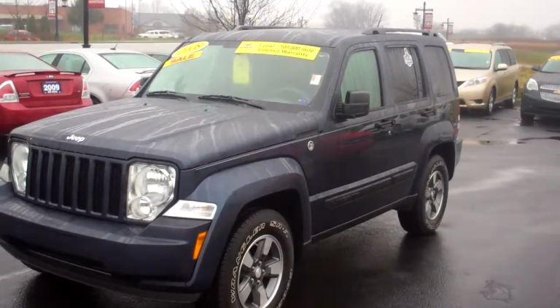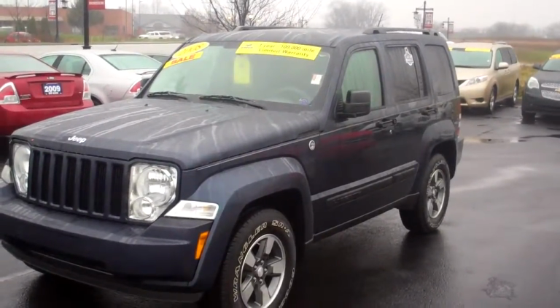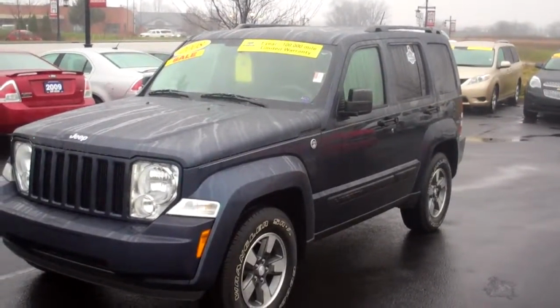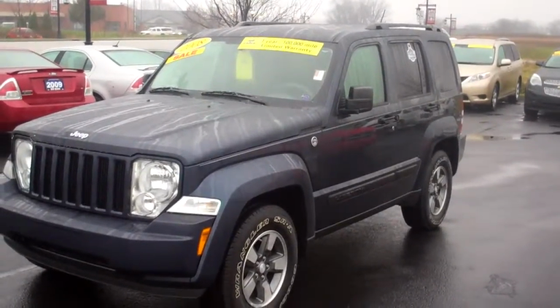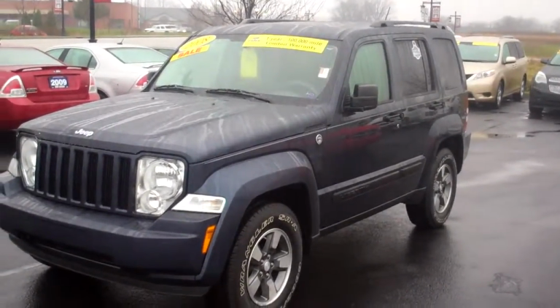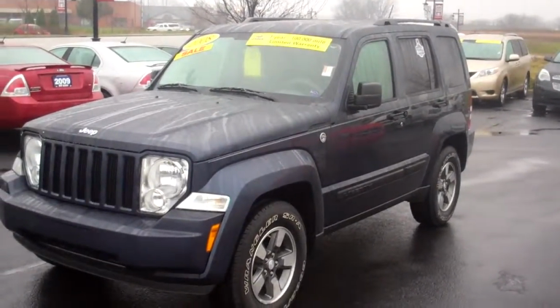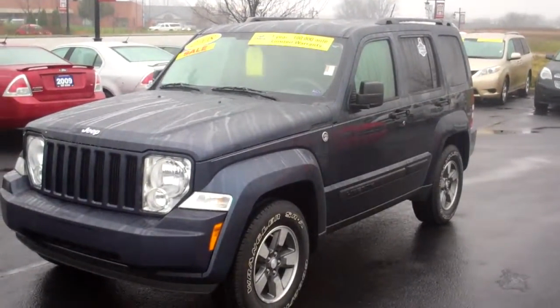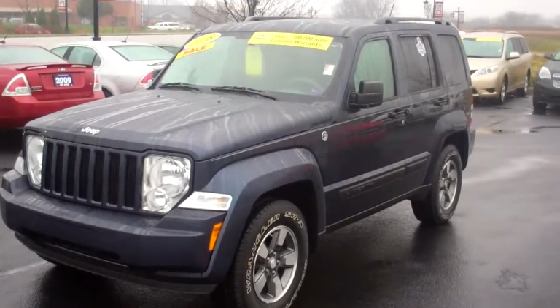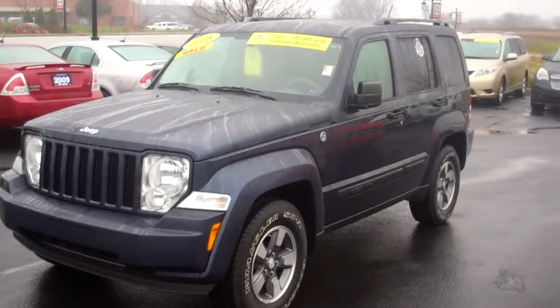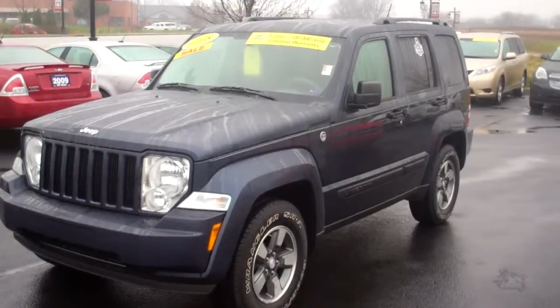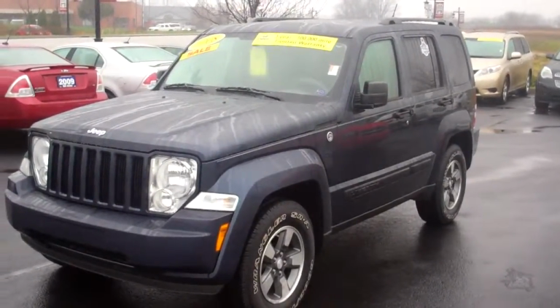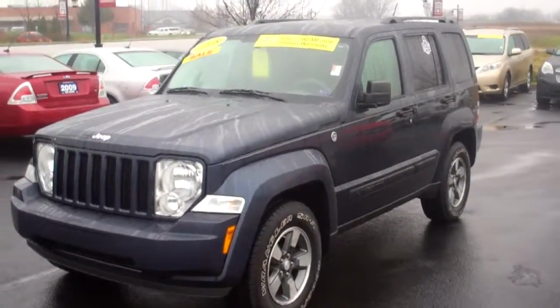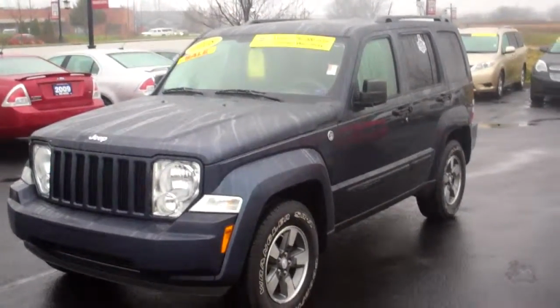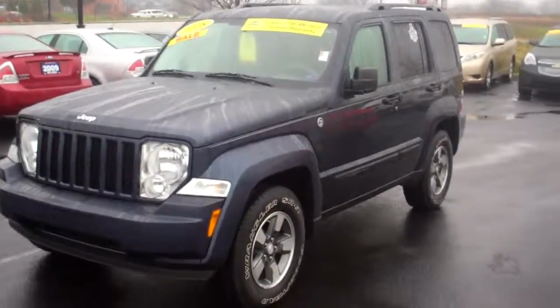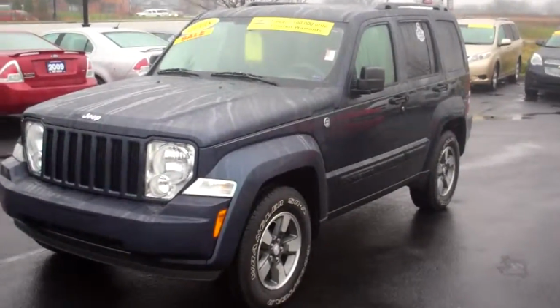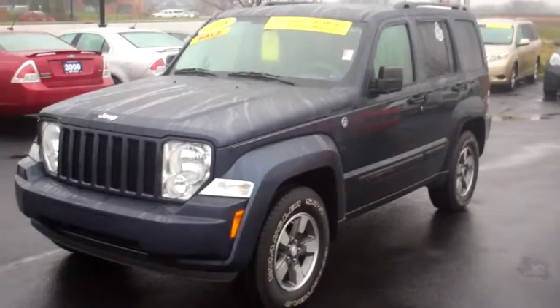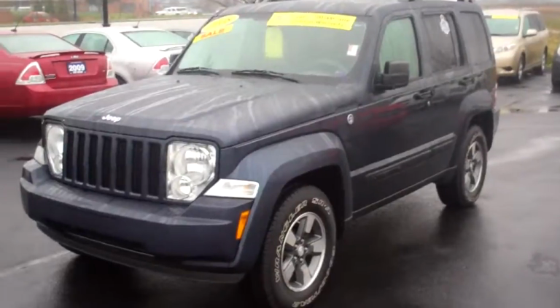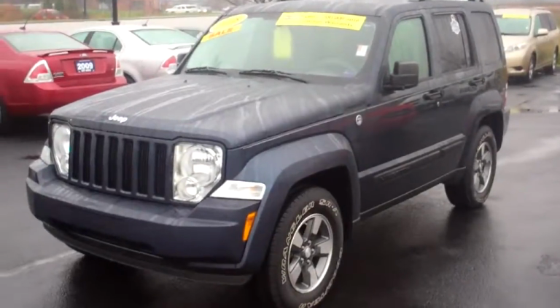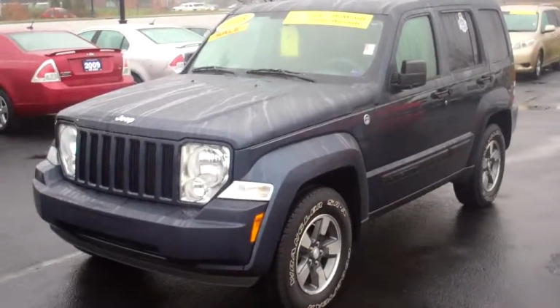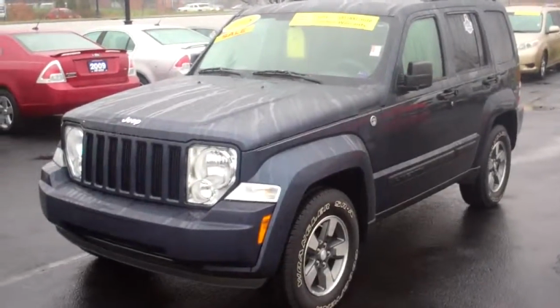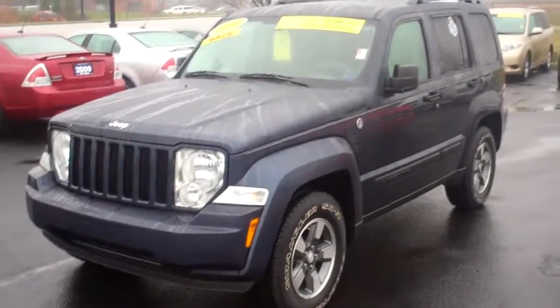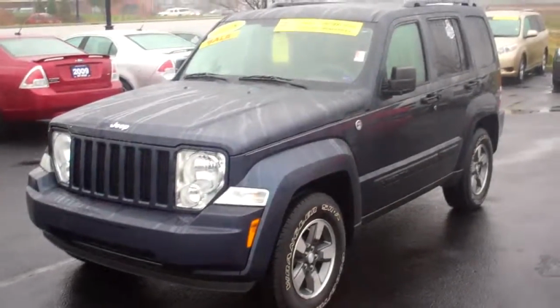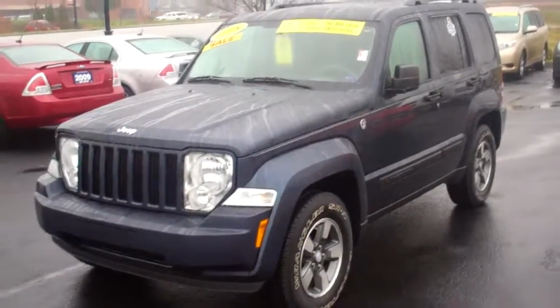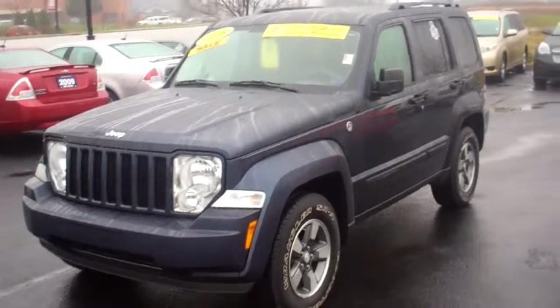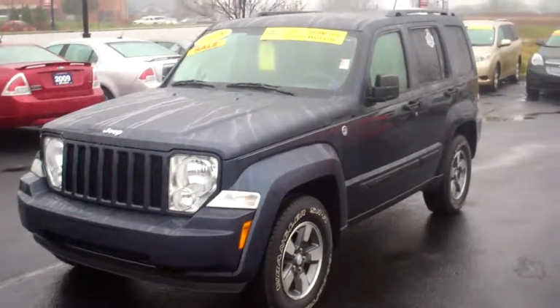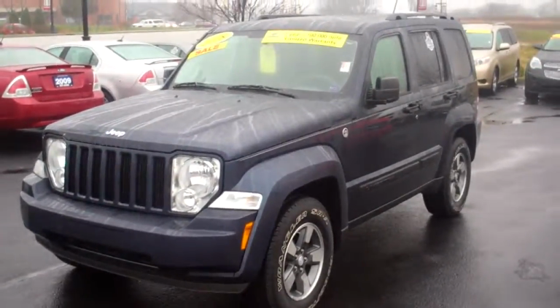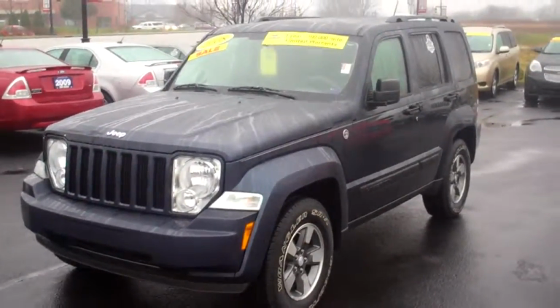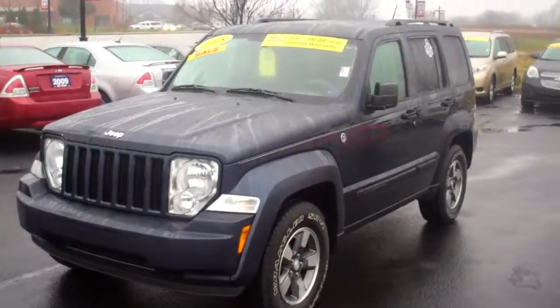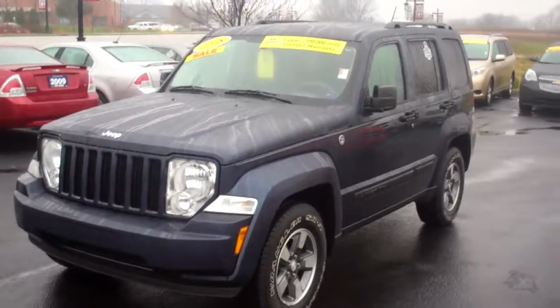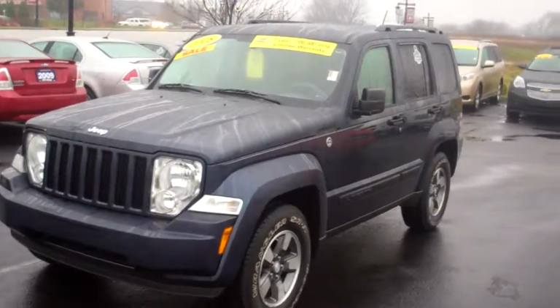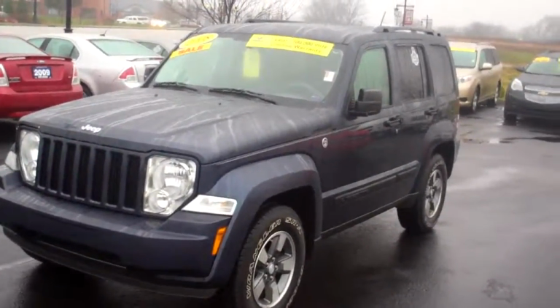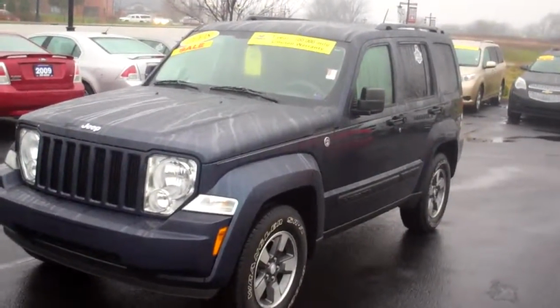Good afternoon. This is Chris Elder at Bill S's Ford, and I'm going to do a video walk-around on this vehicle for you.